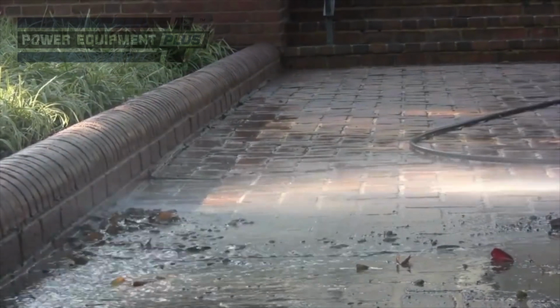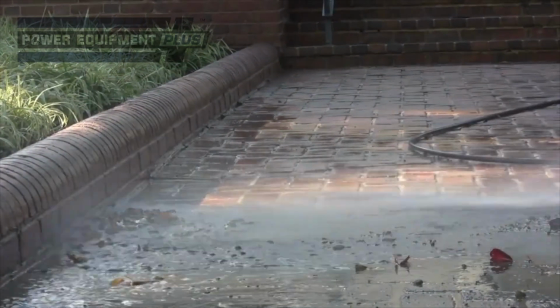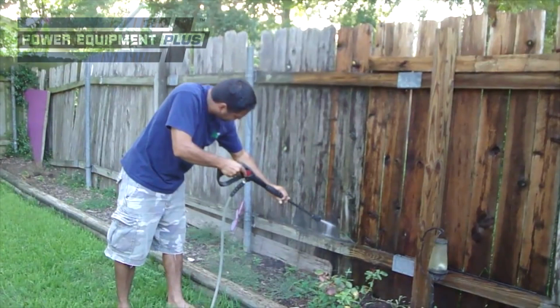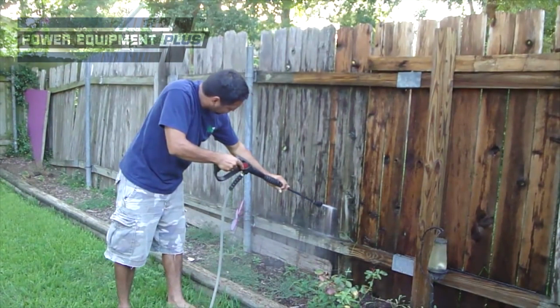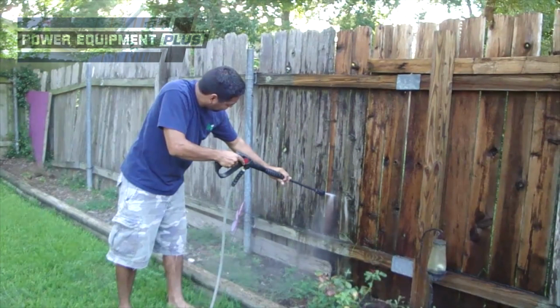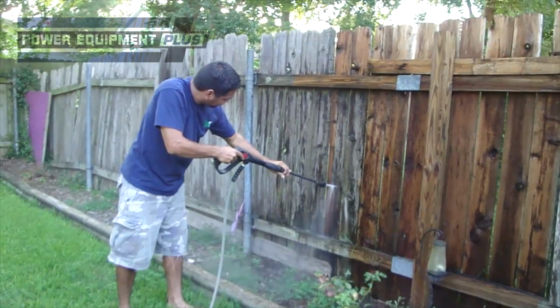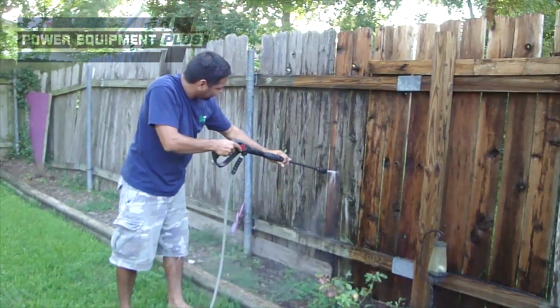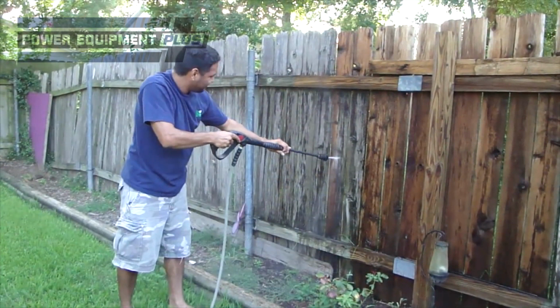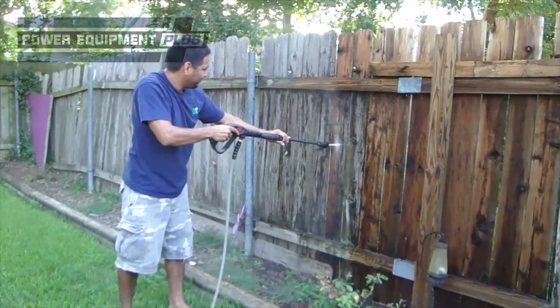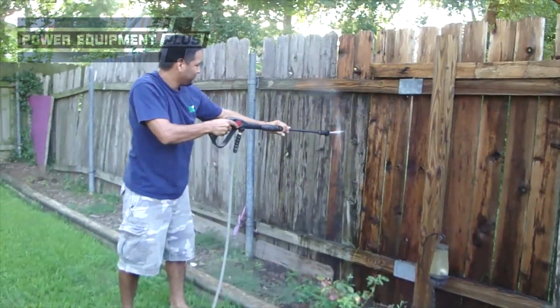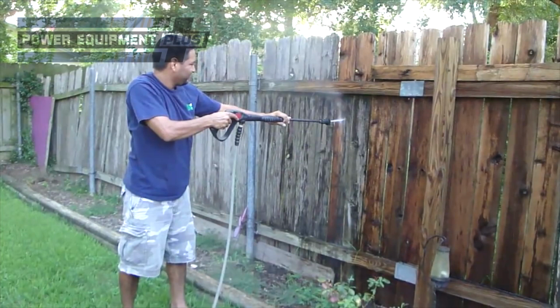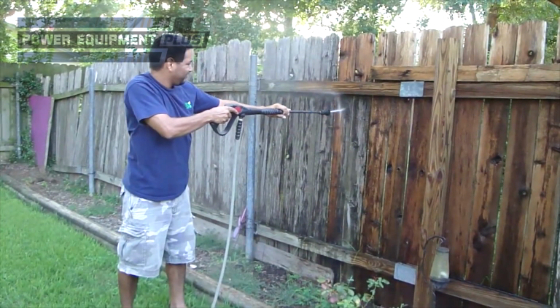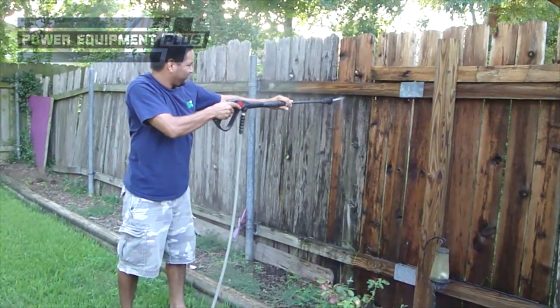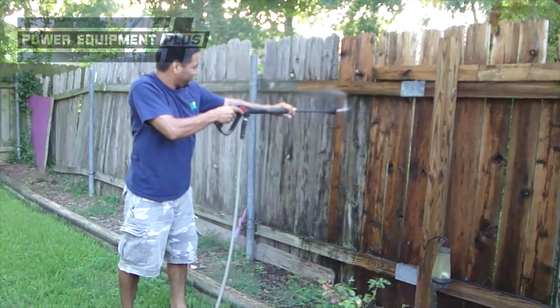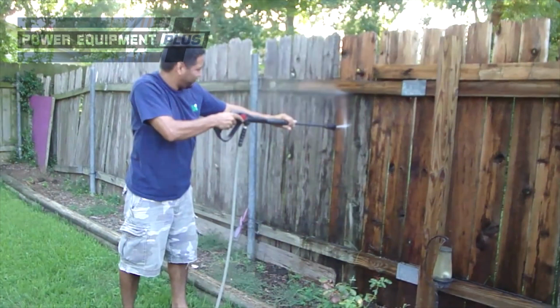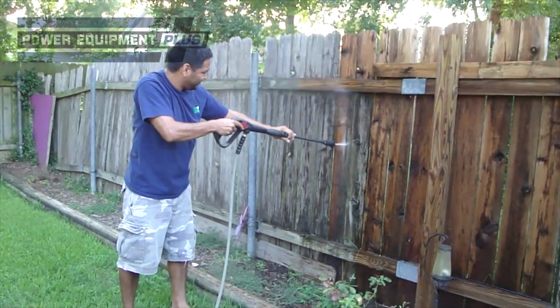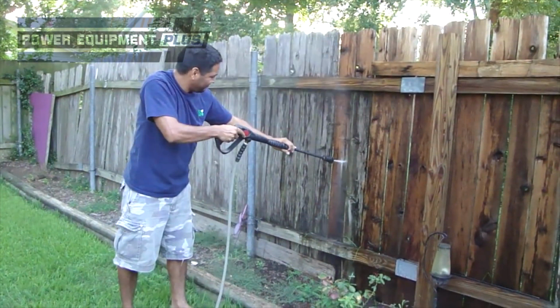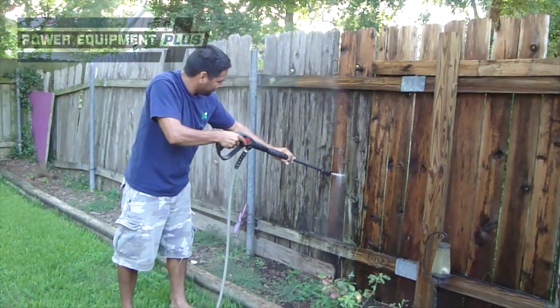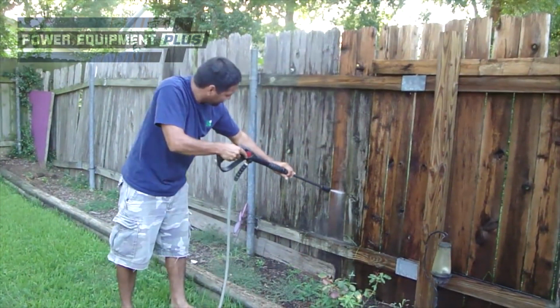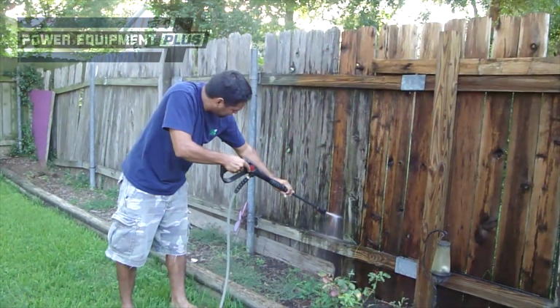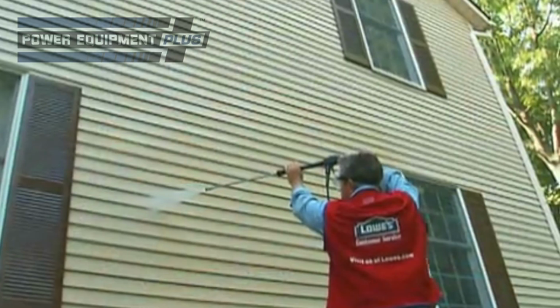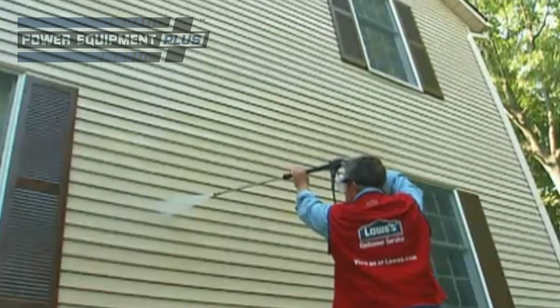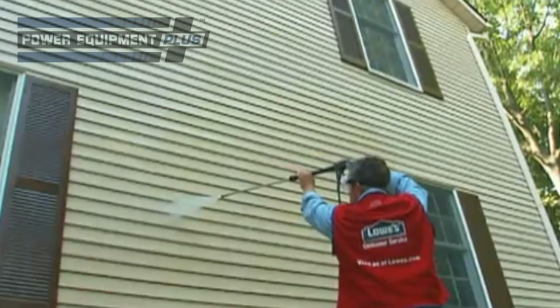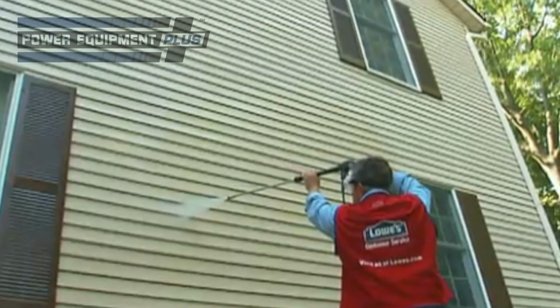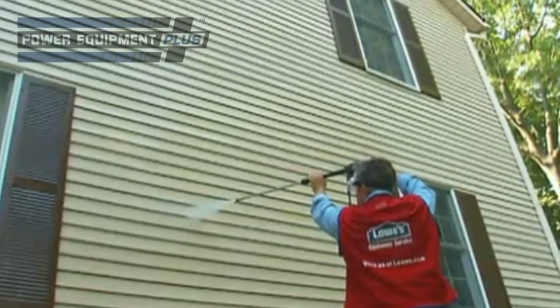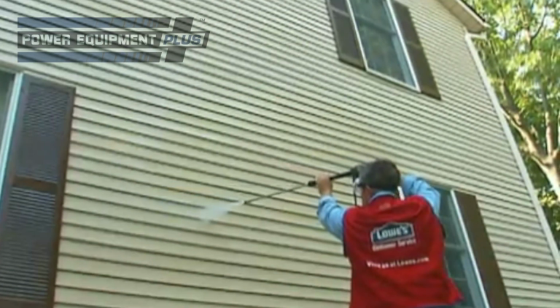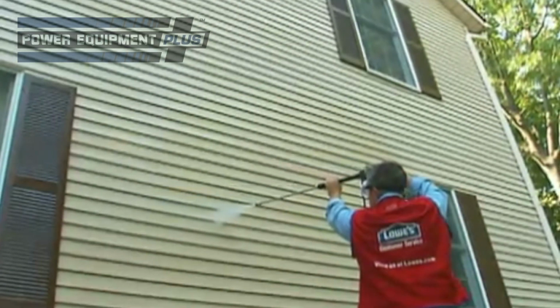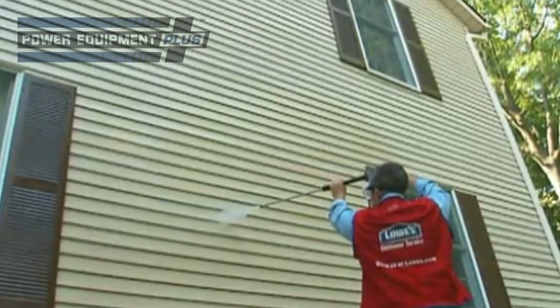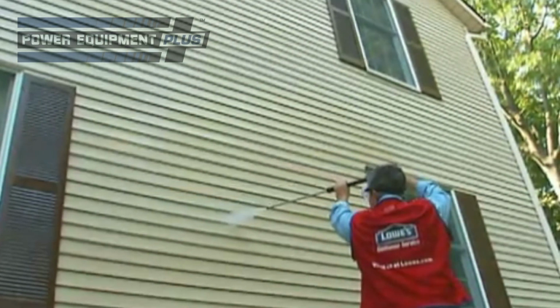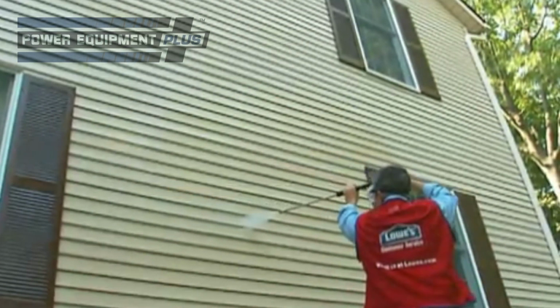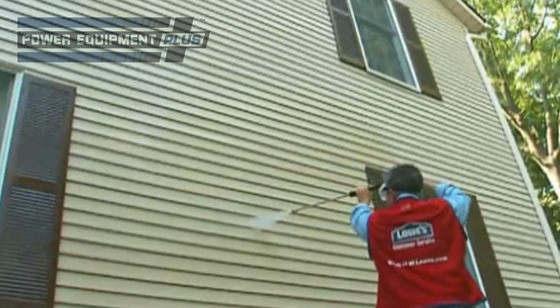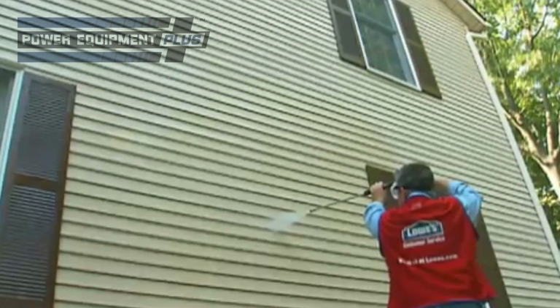These pressure washers are safe to use on cars, boats, gutters, bricks, fences, and vinyl siding.